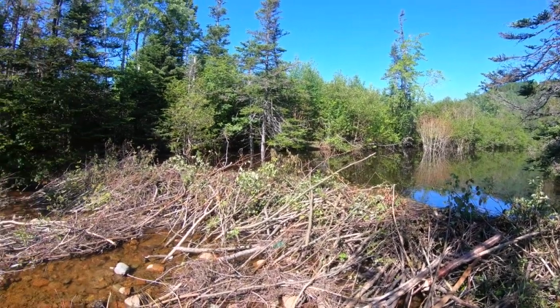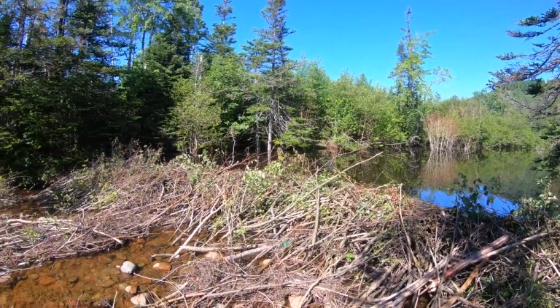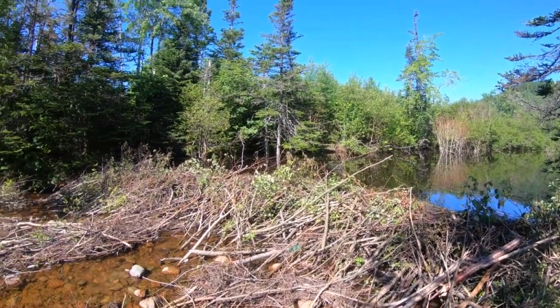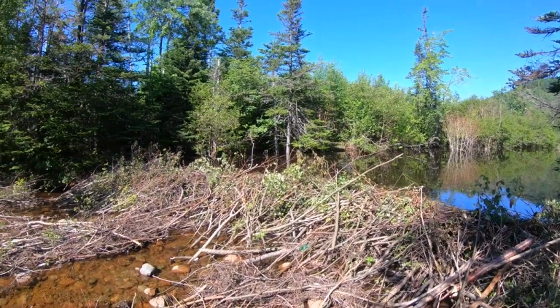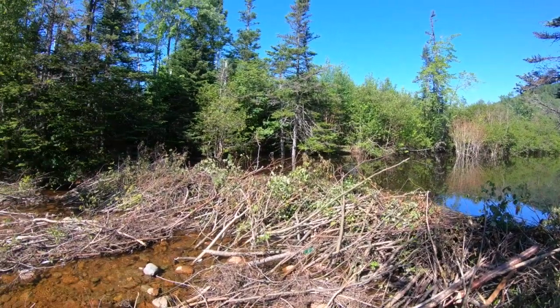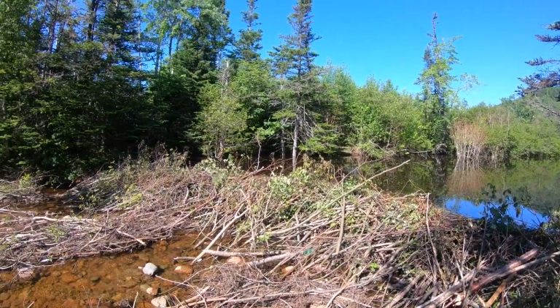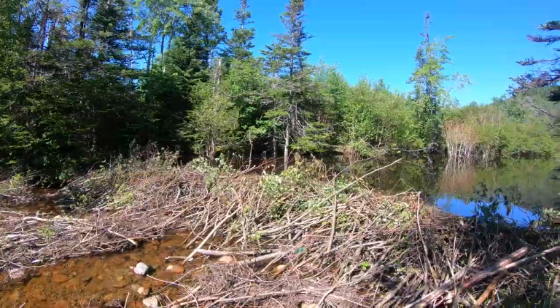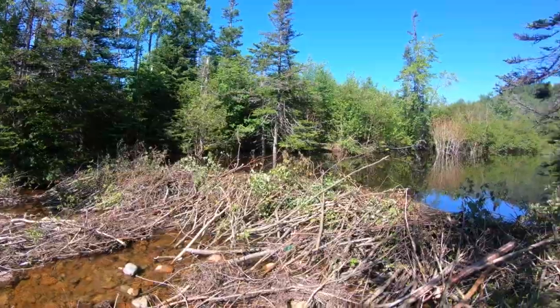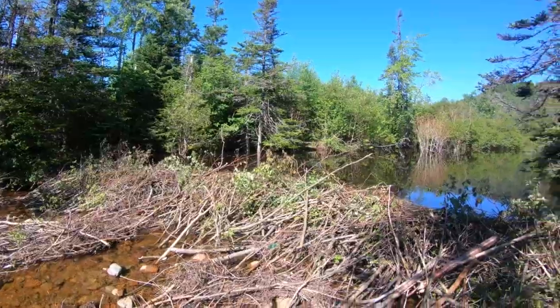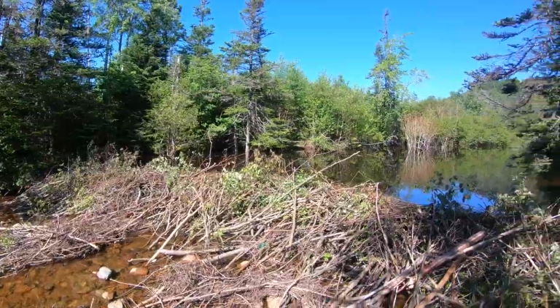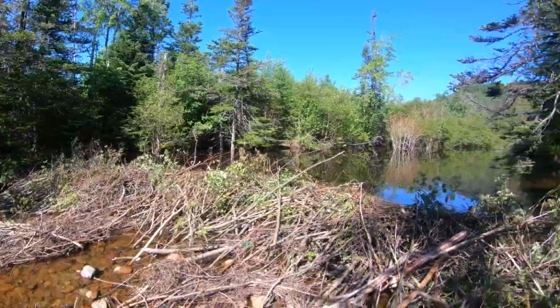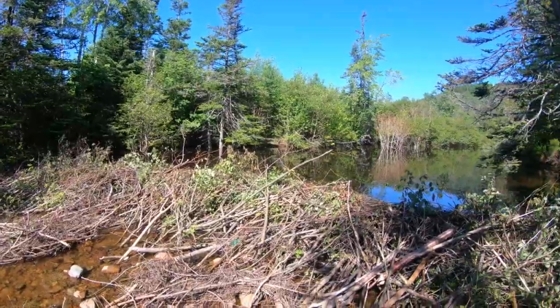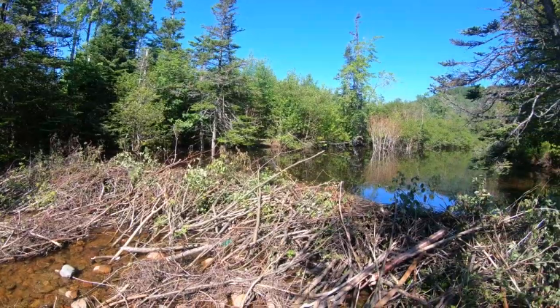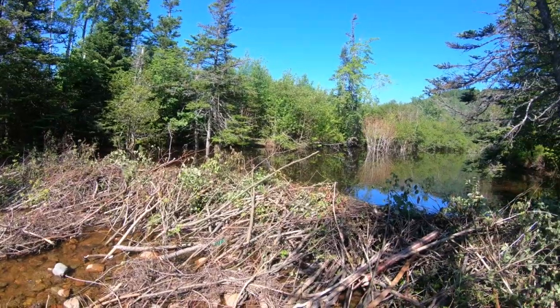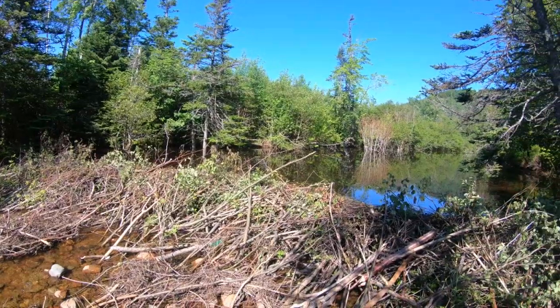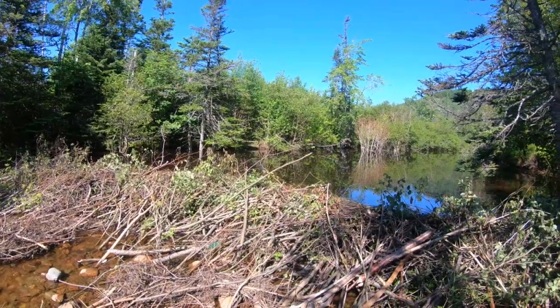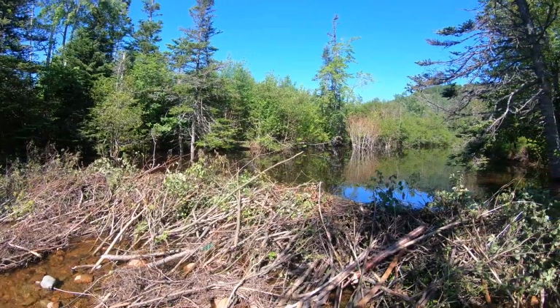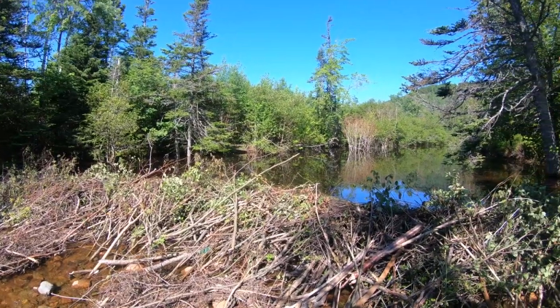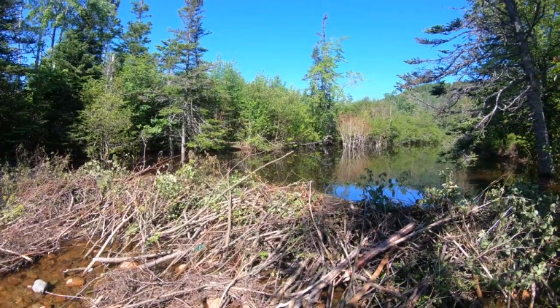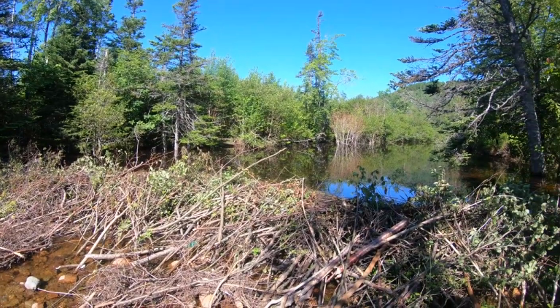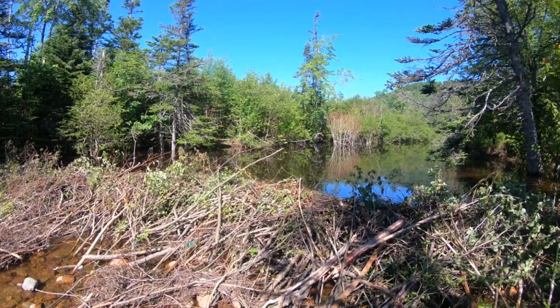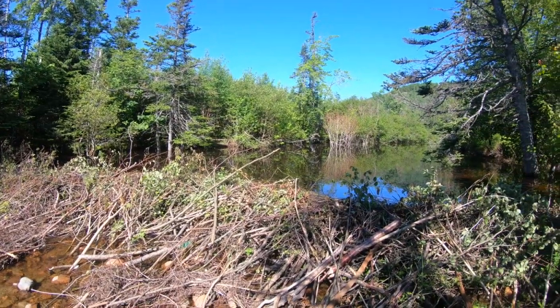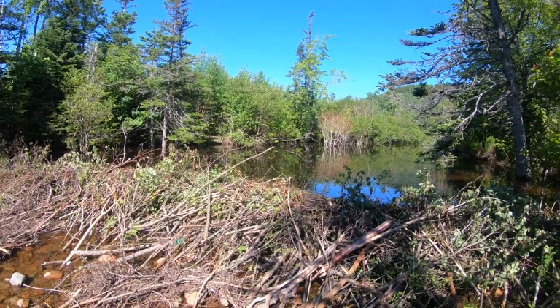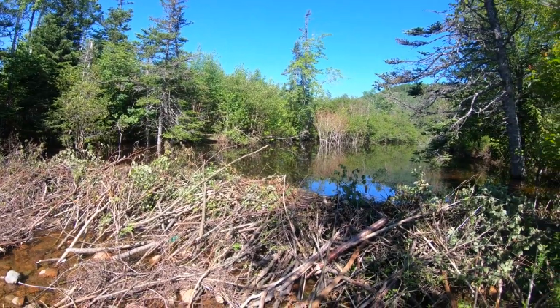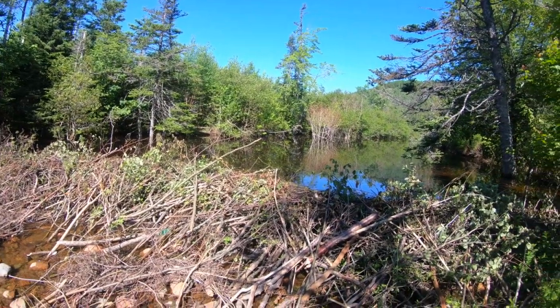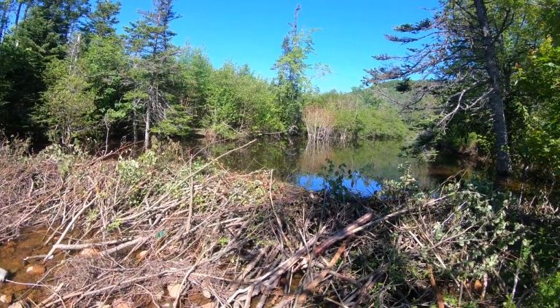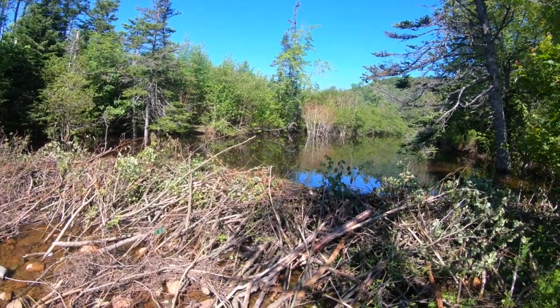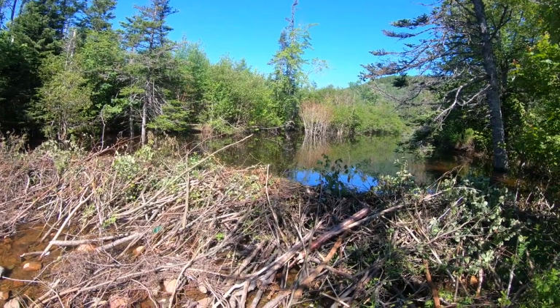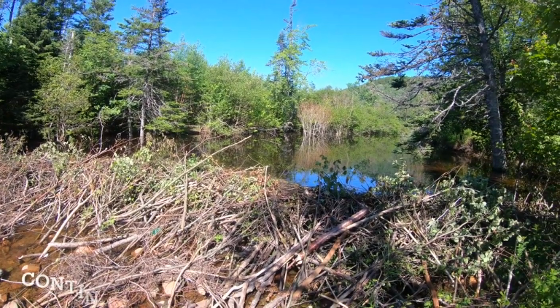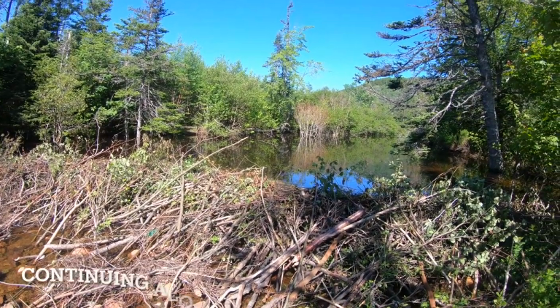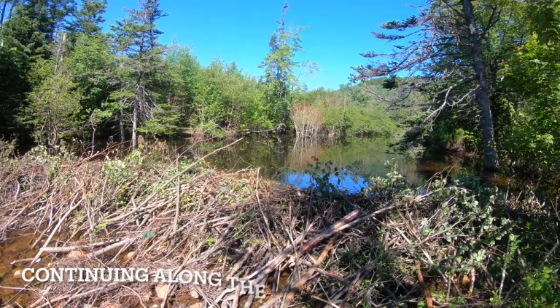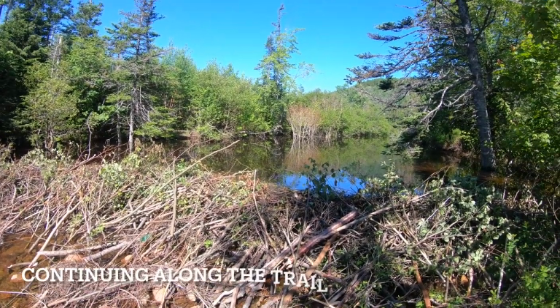Over there you can see his house. No sign of them though — they're usually out at night, not around now.